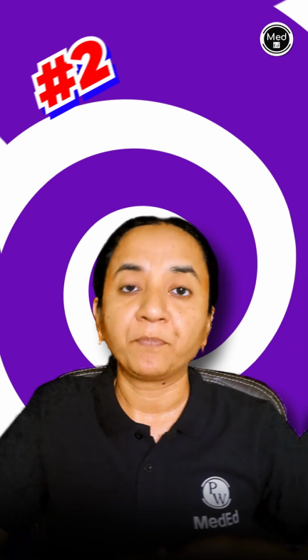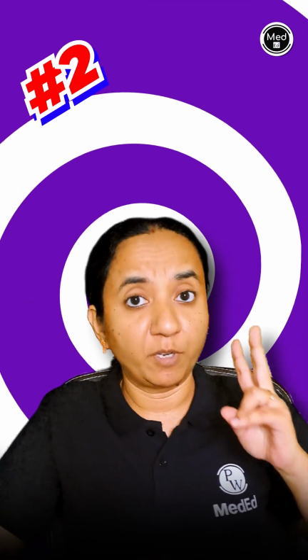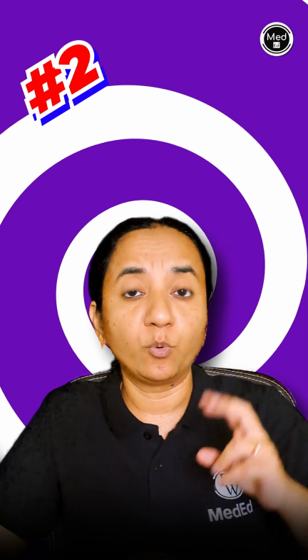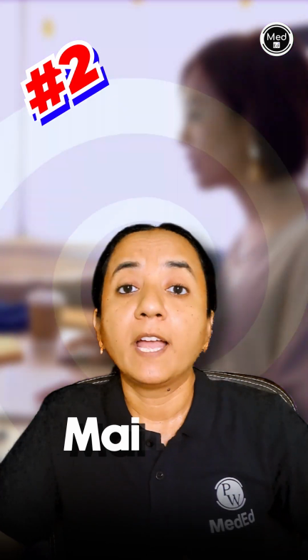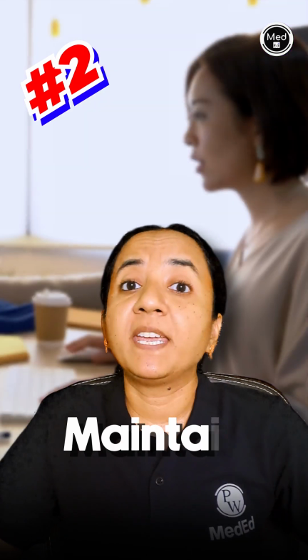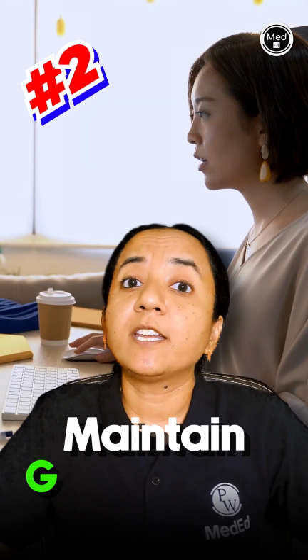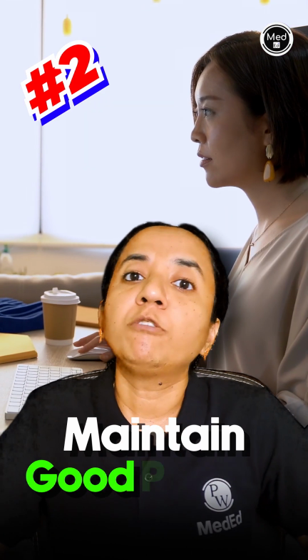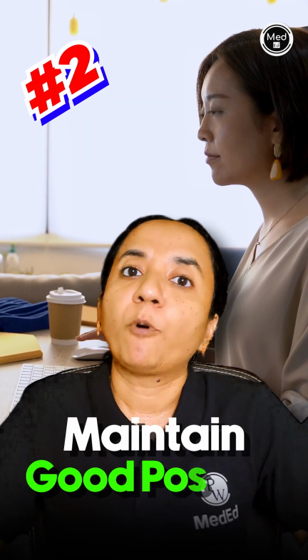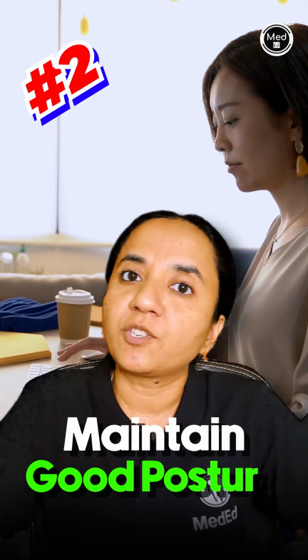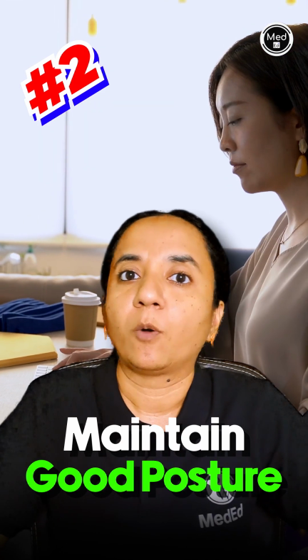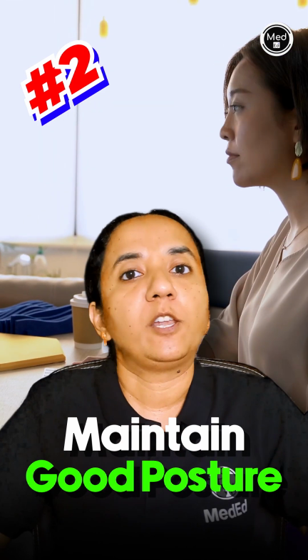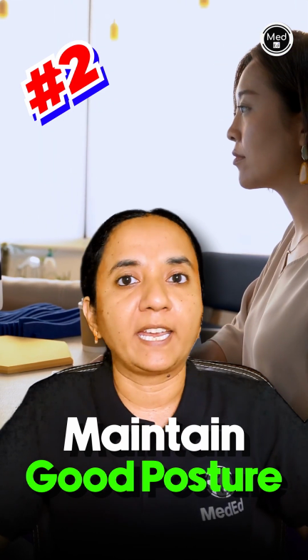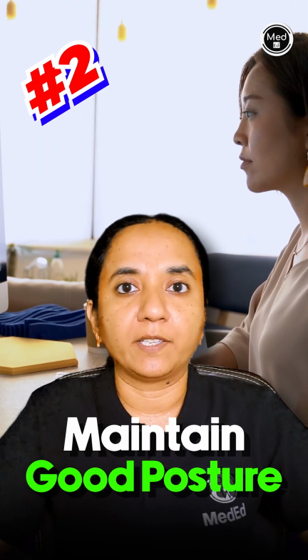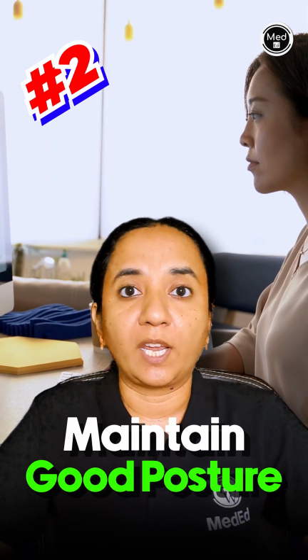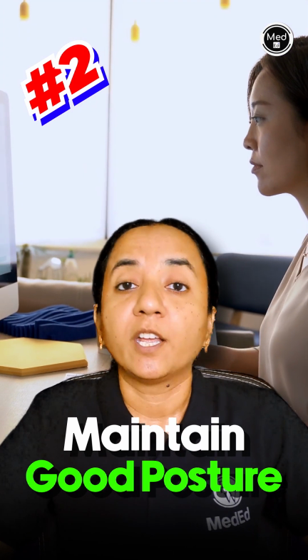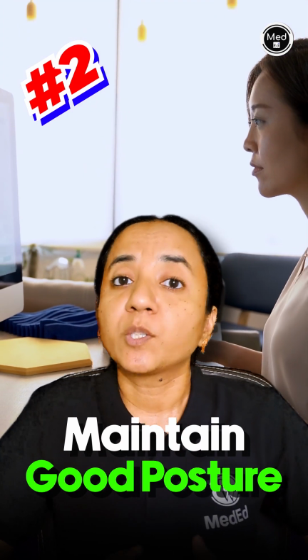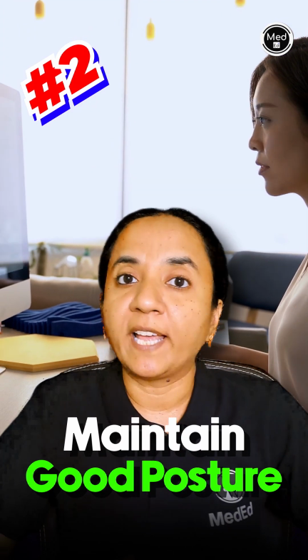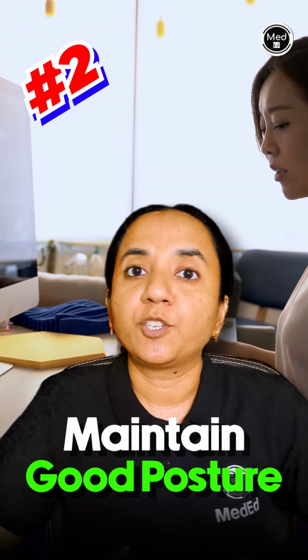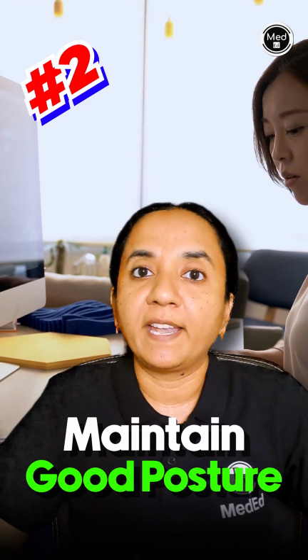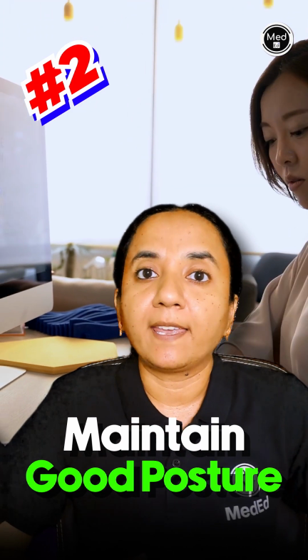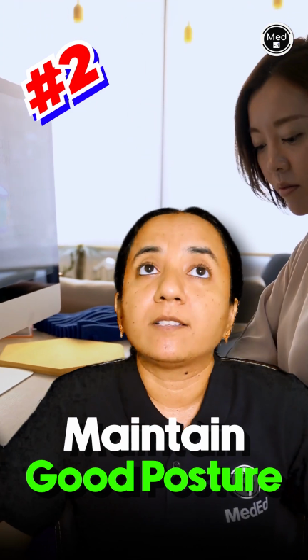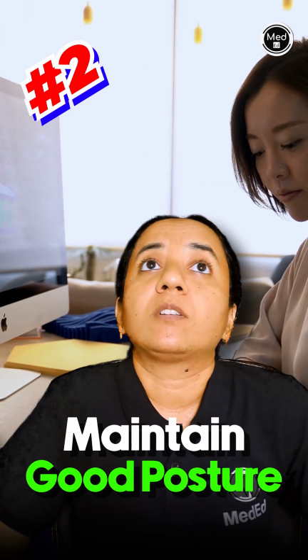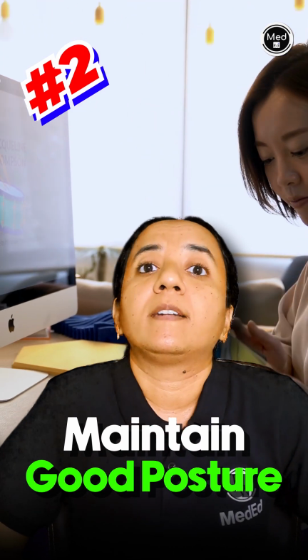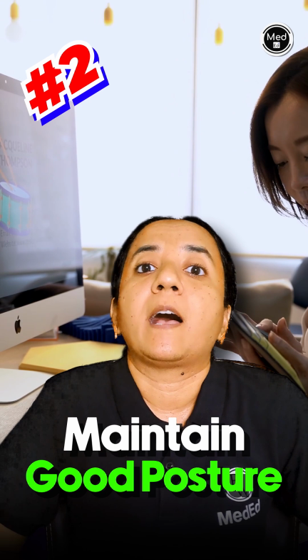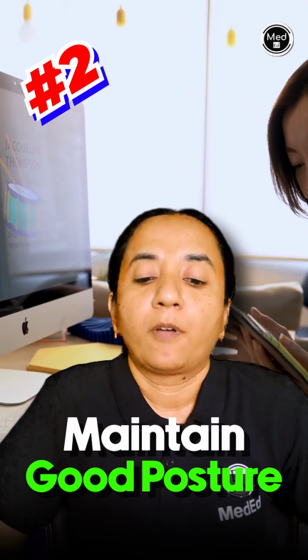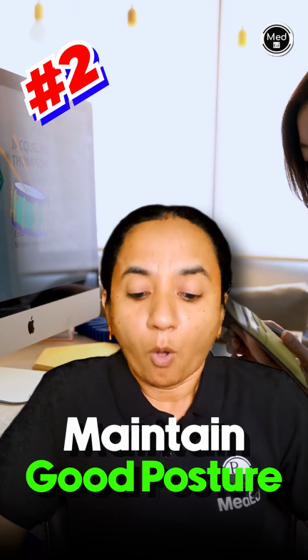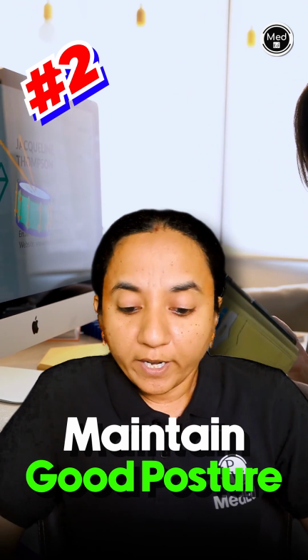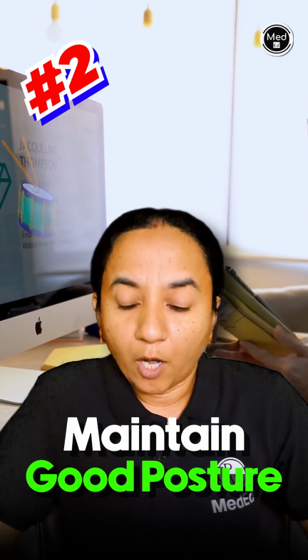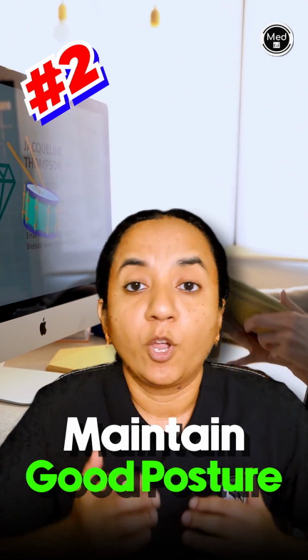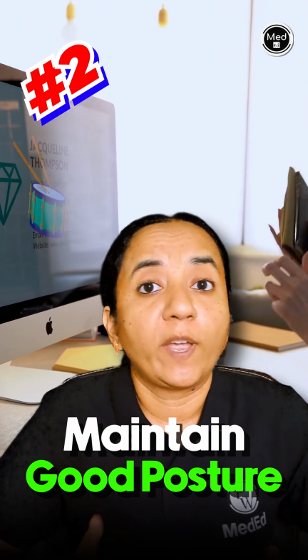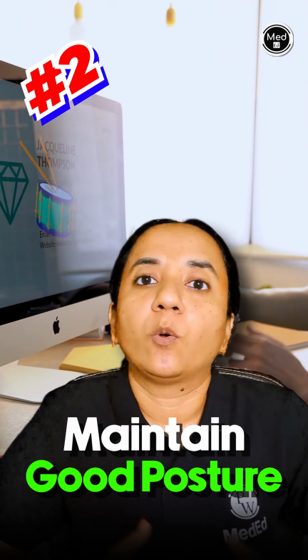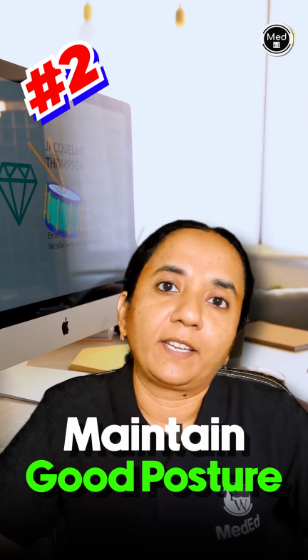Number two, maintain a good posture while looking at the screen so that your neck is not turned up or down when you are working.